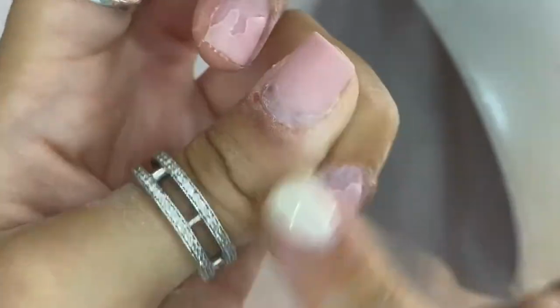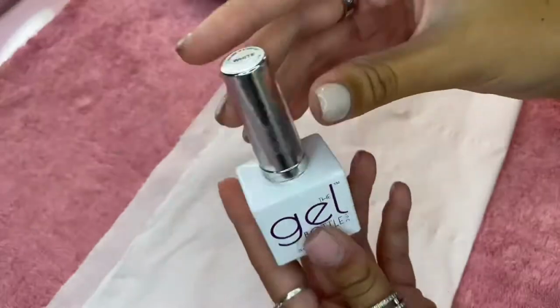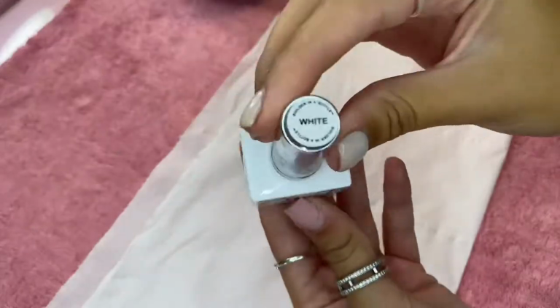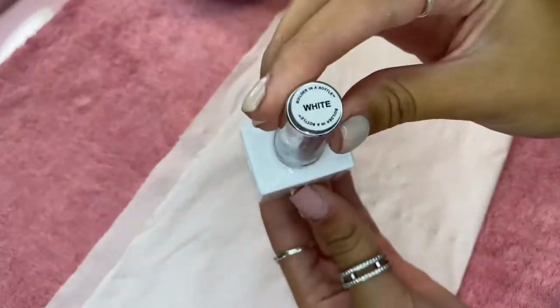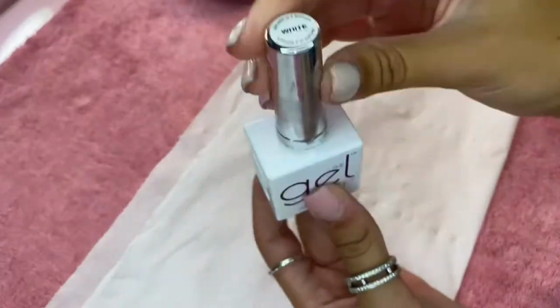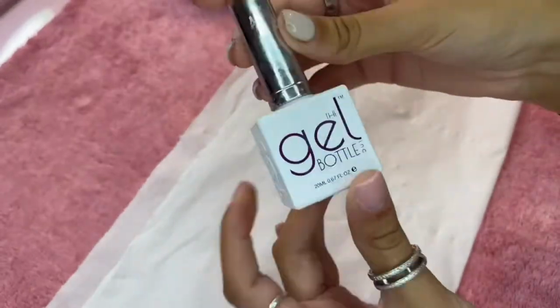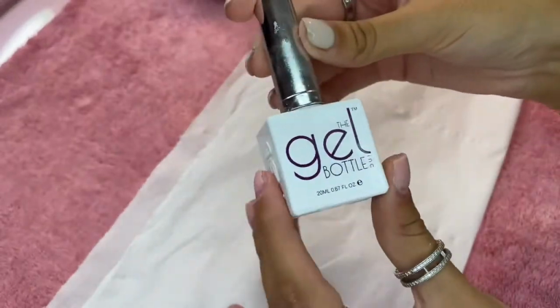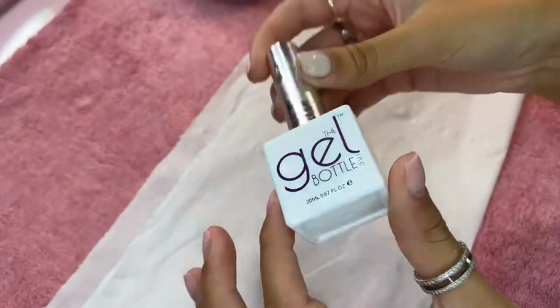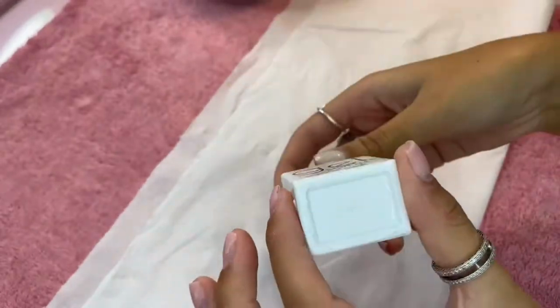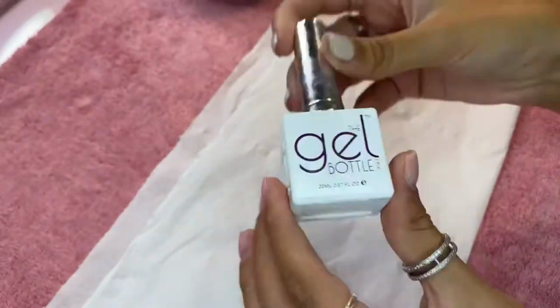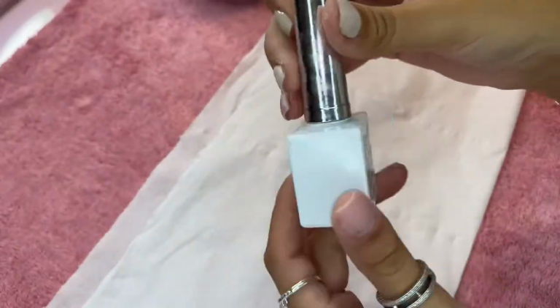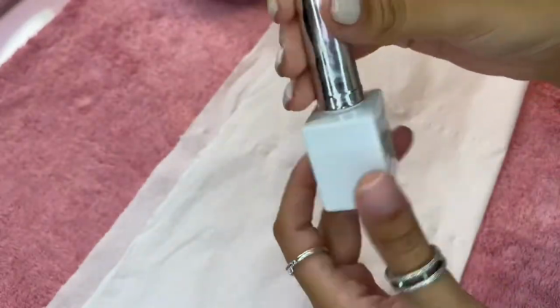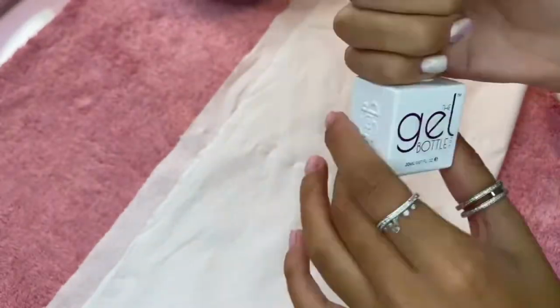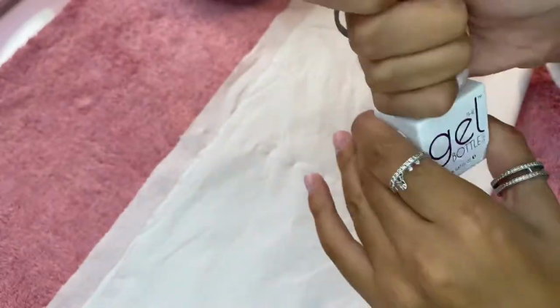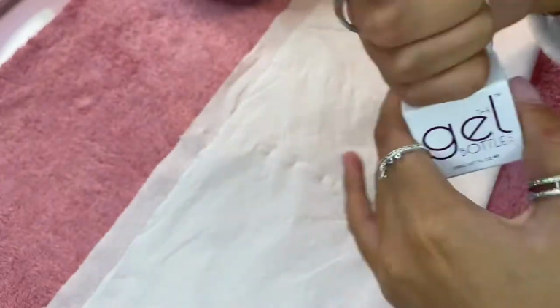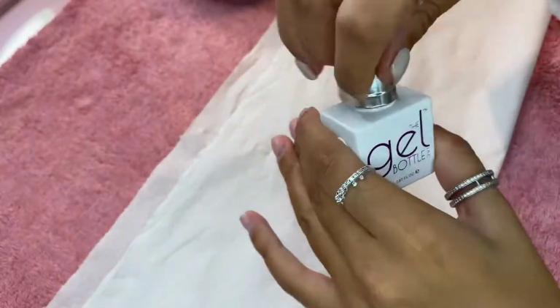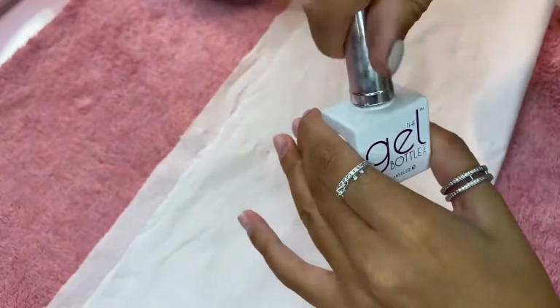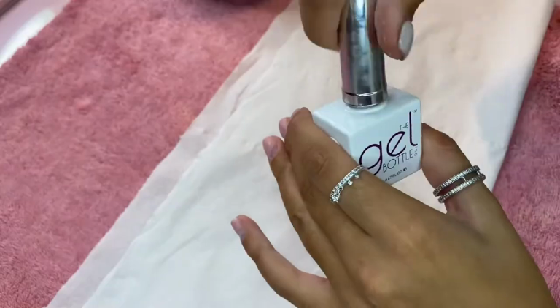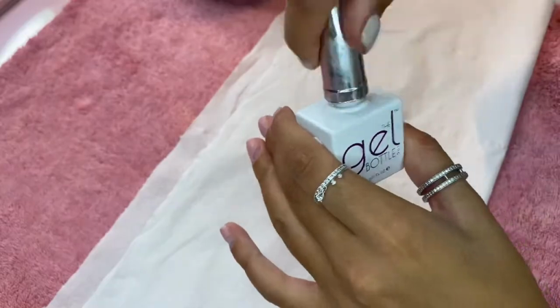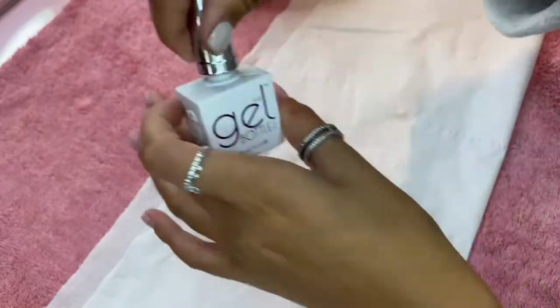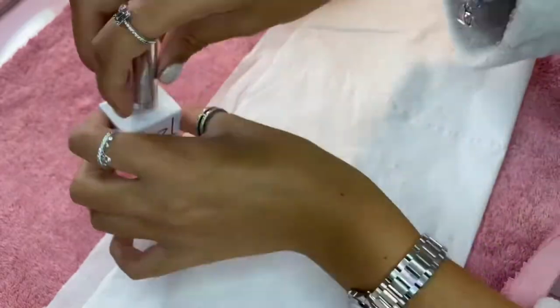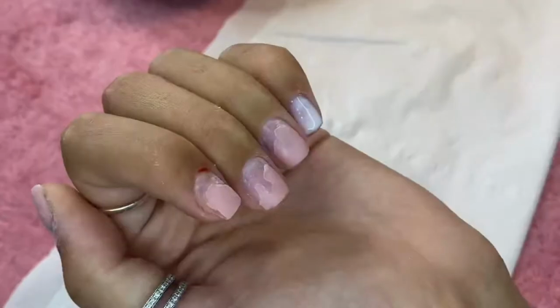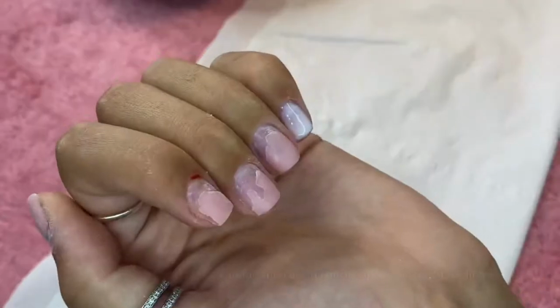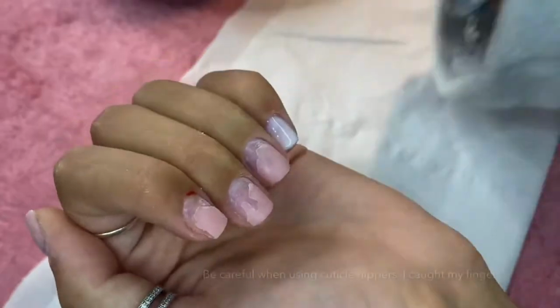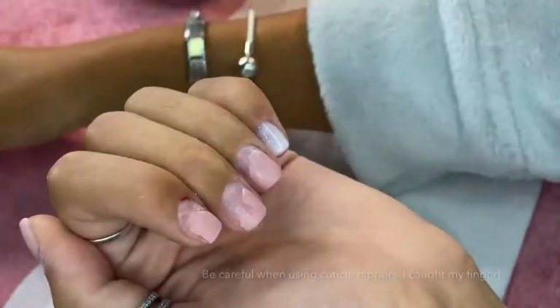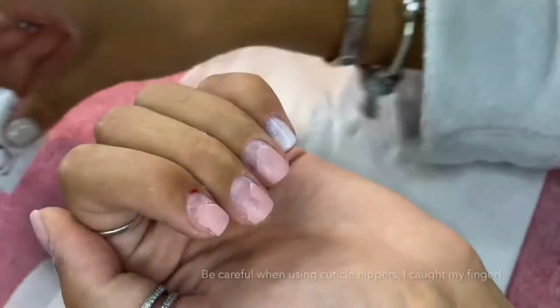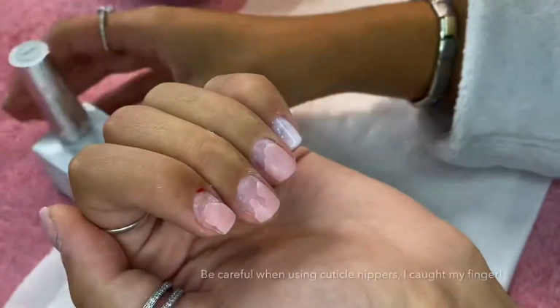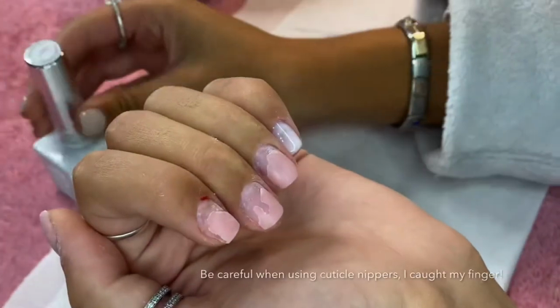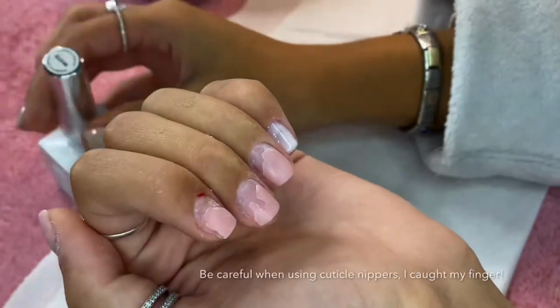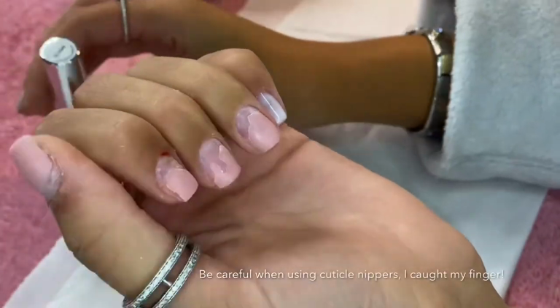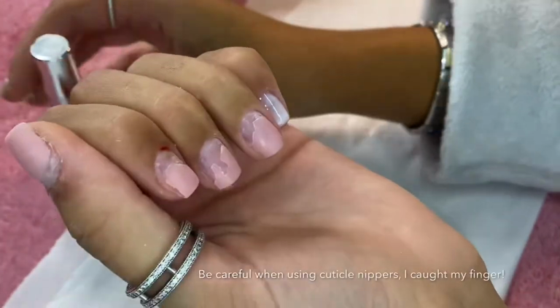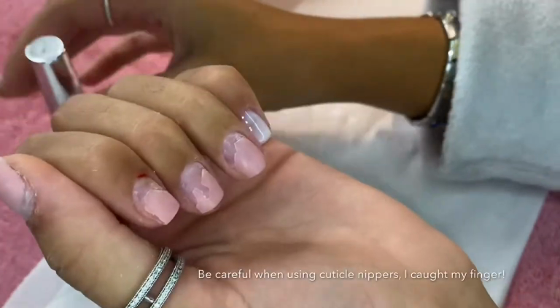I'm now going to use the Gel Bottle Ink Builder in a Bottle in white to infill my nails.